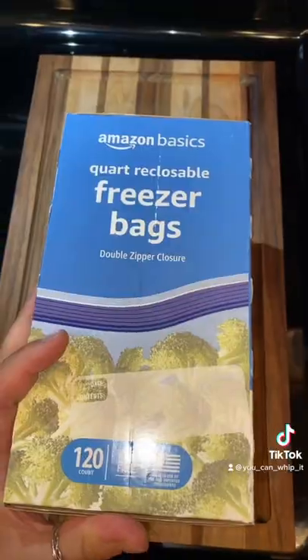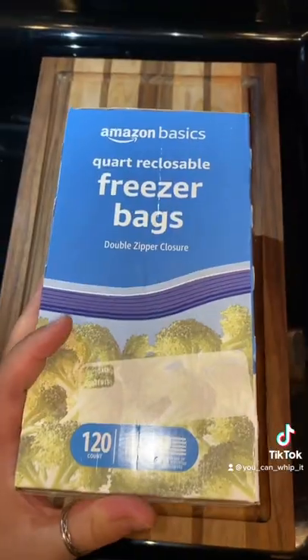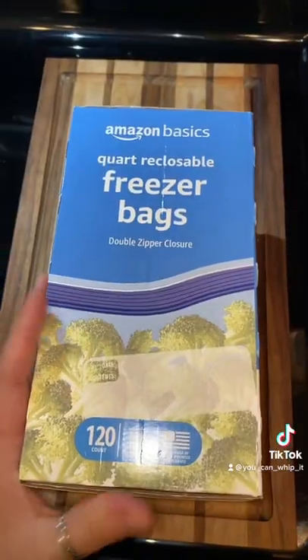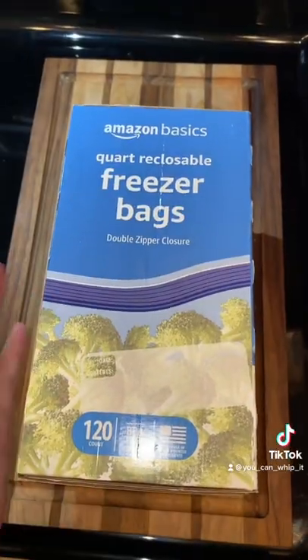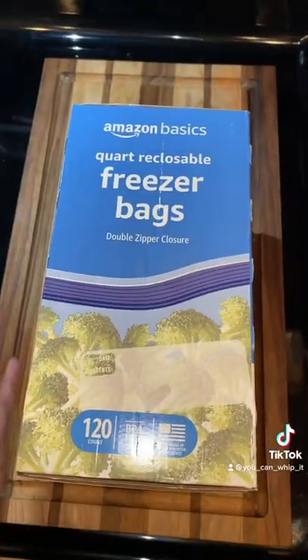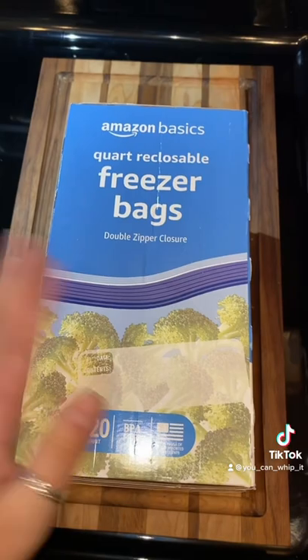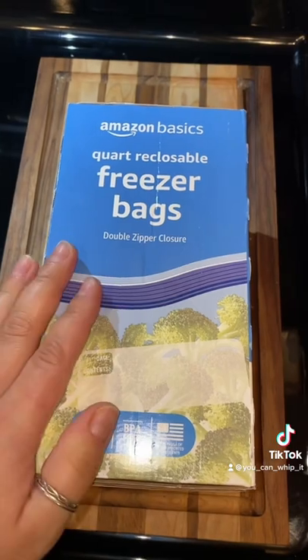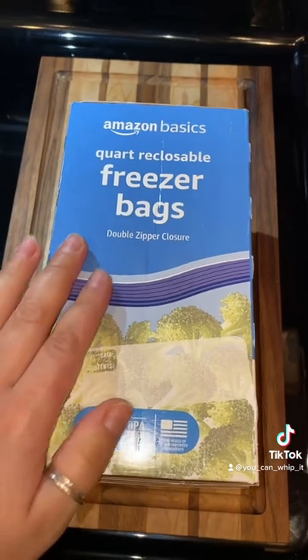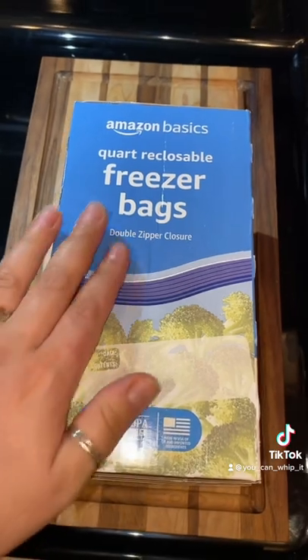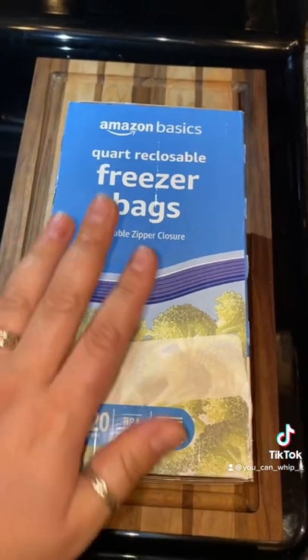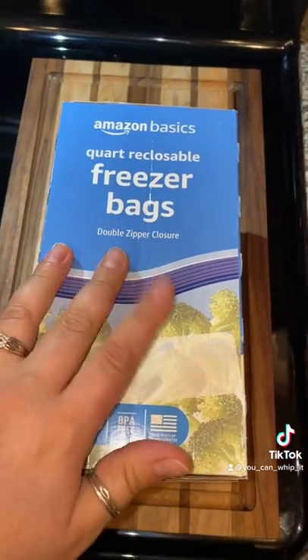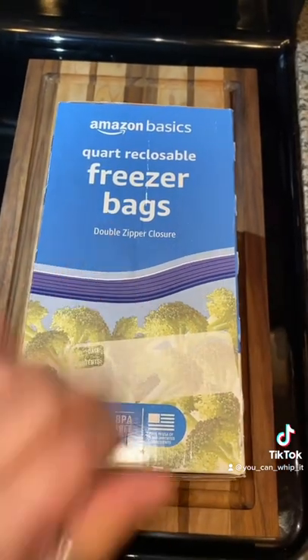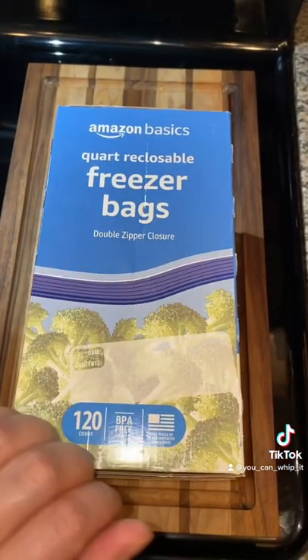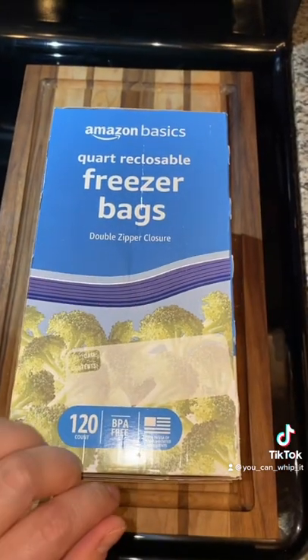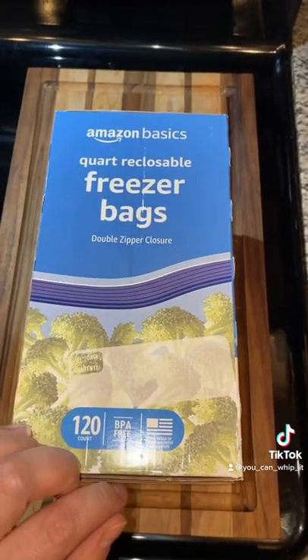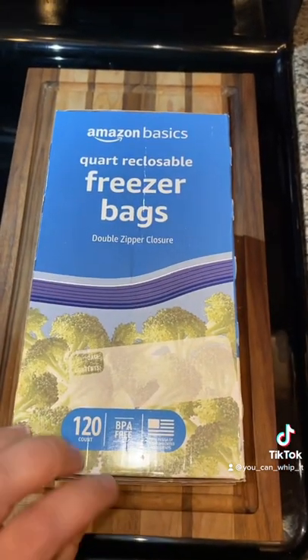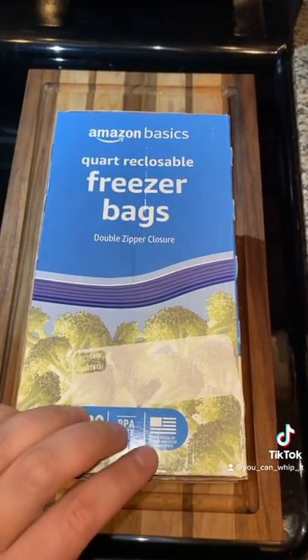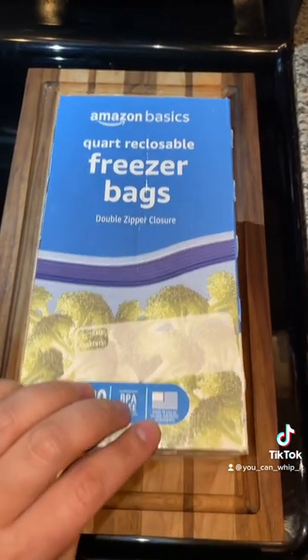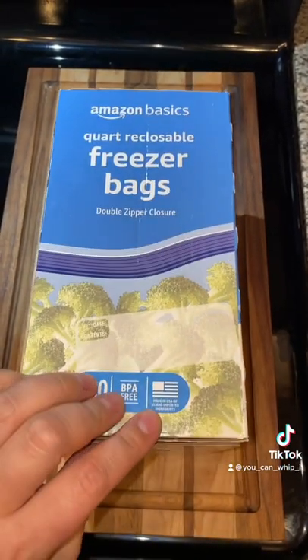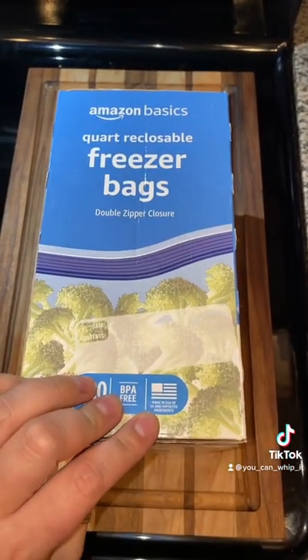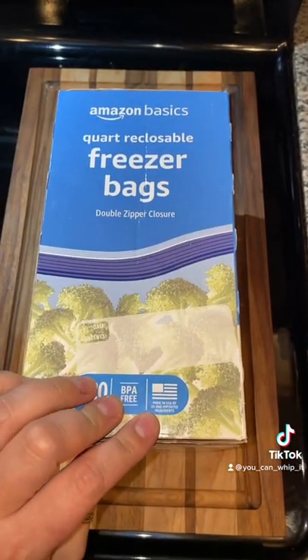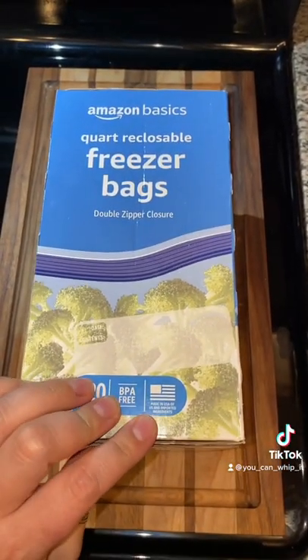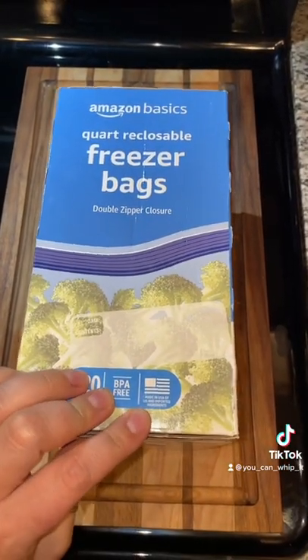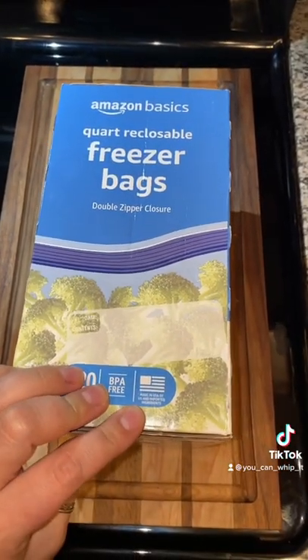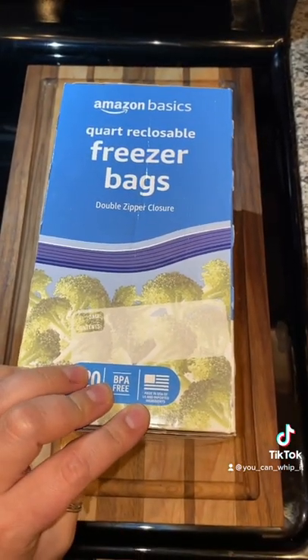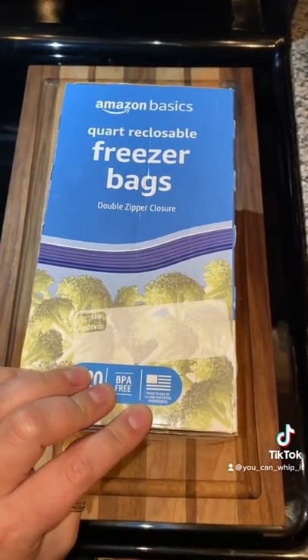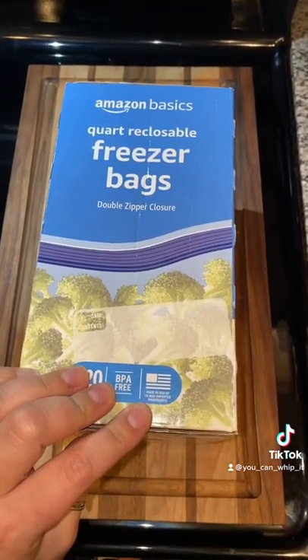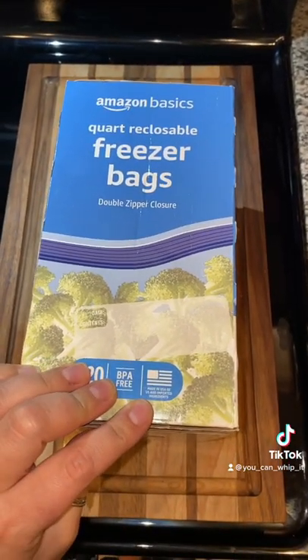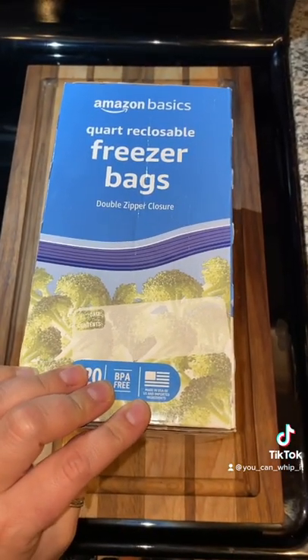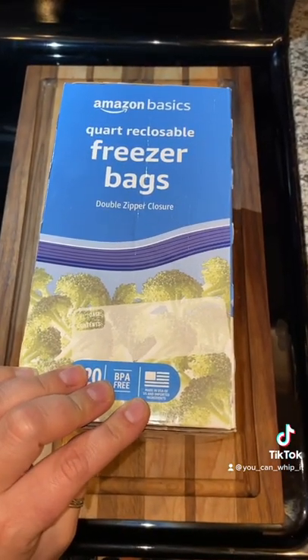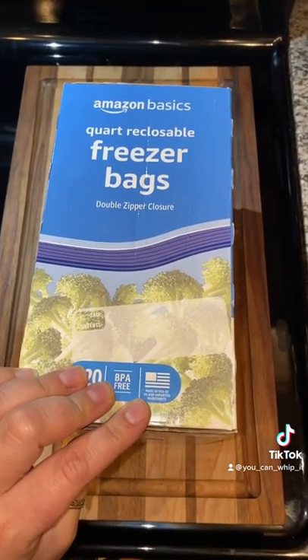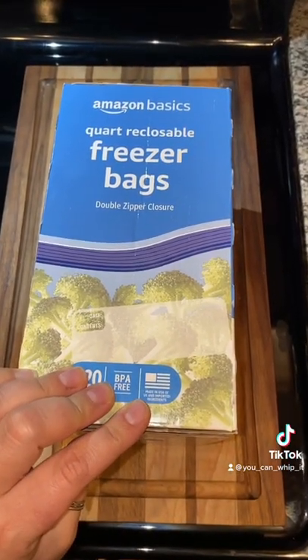Anywho, just wanted to share my thoughts on these just in case you saw them and were going to order them. Enjoy!